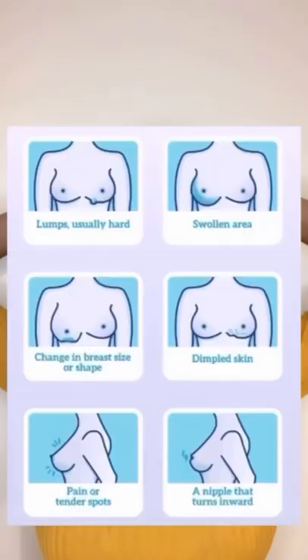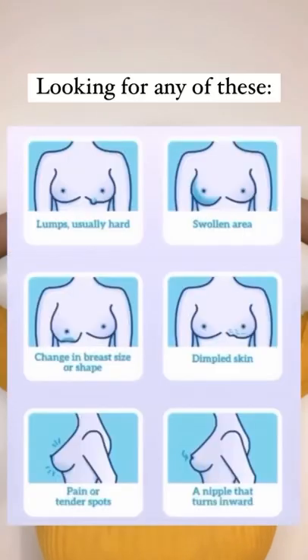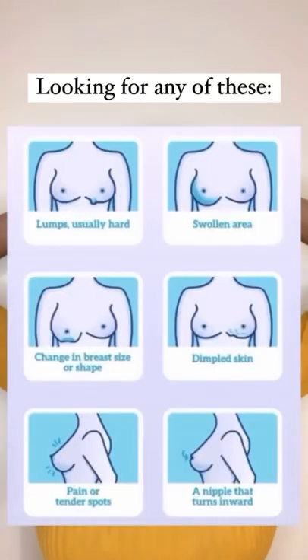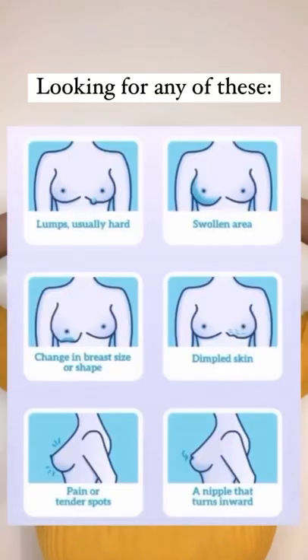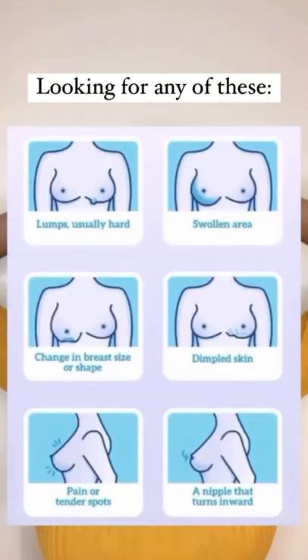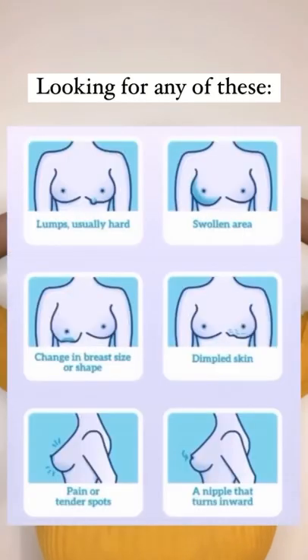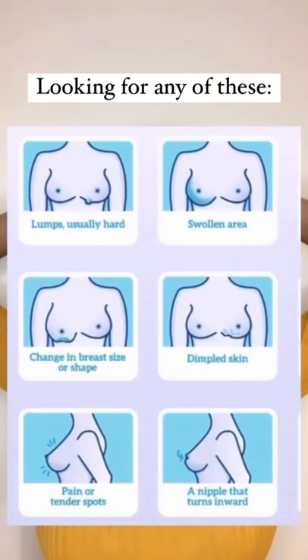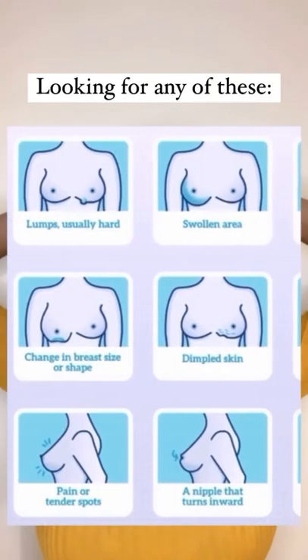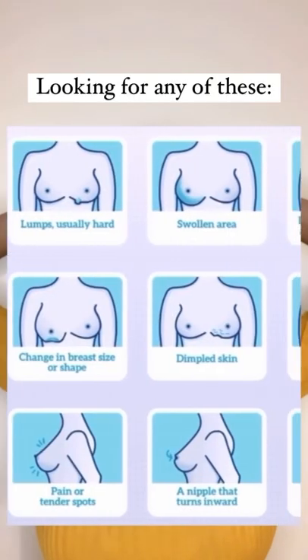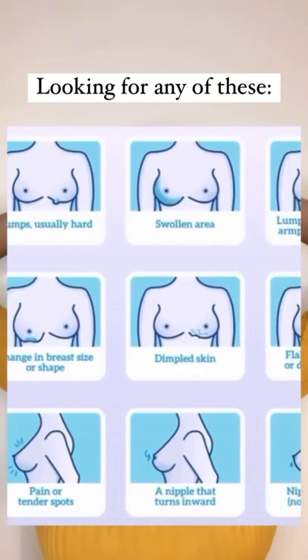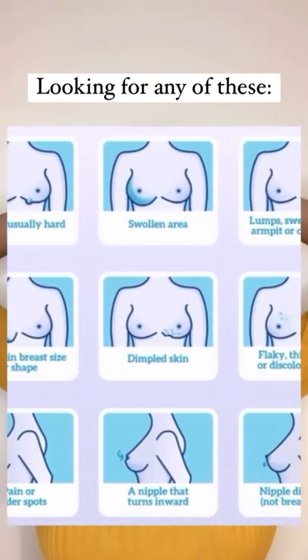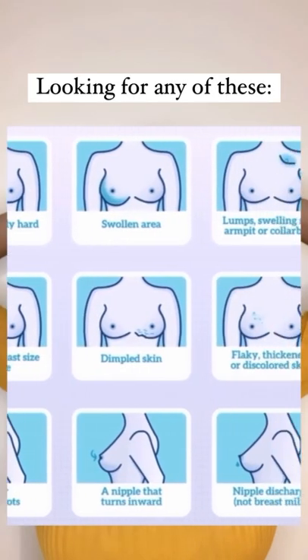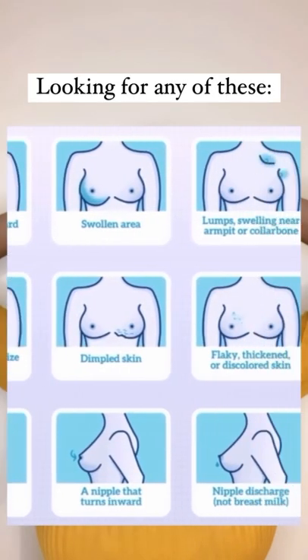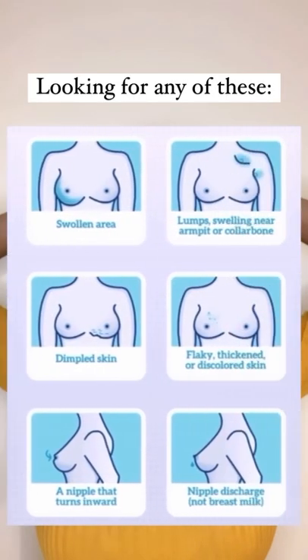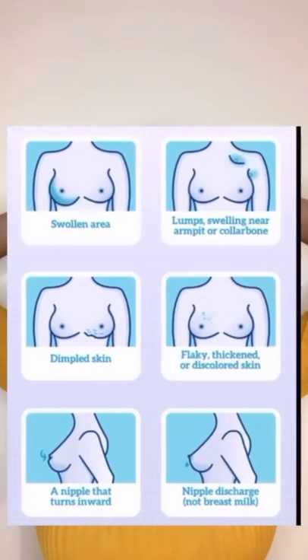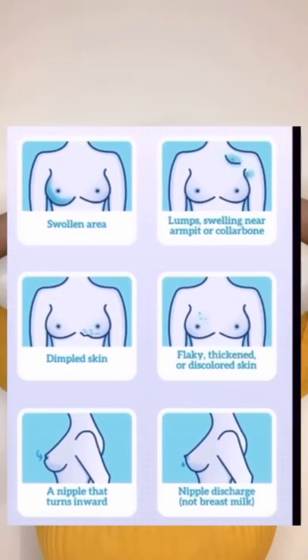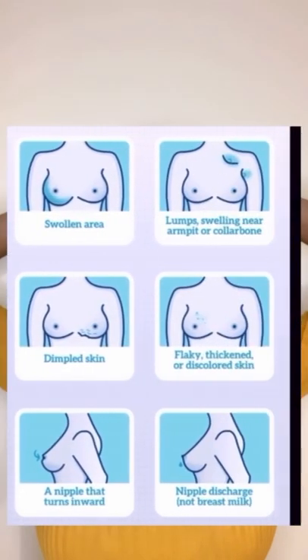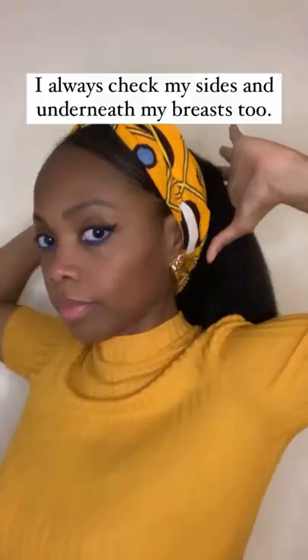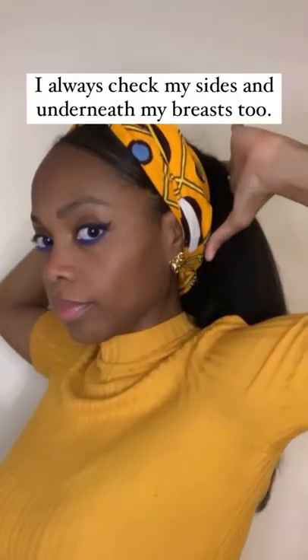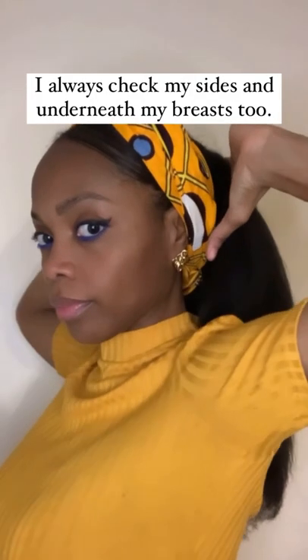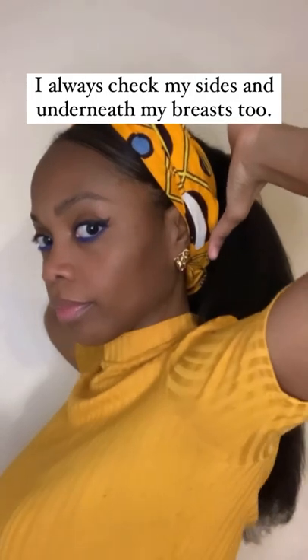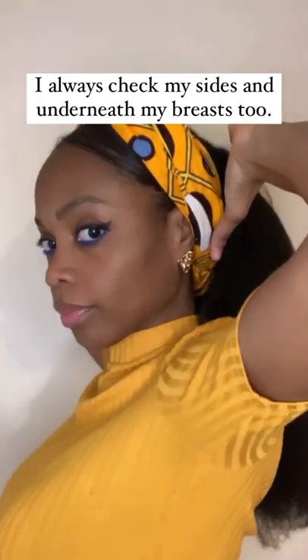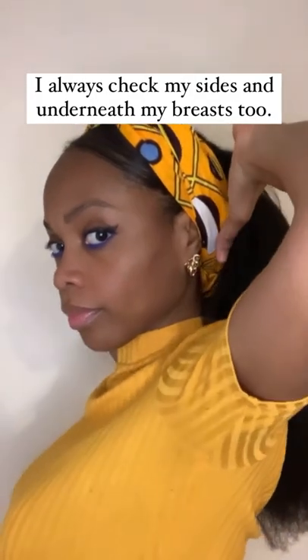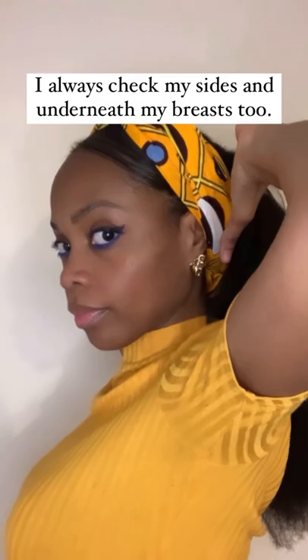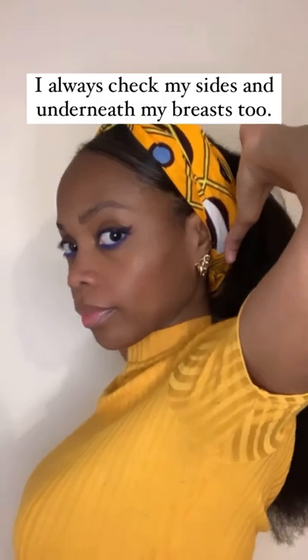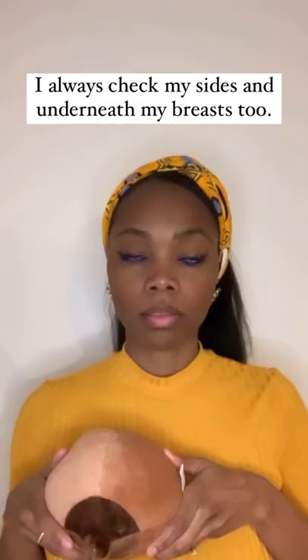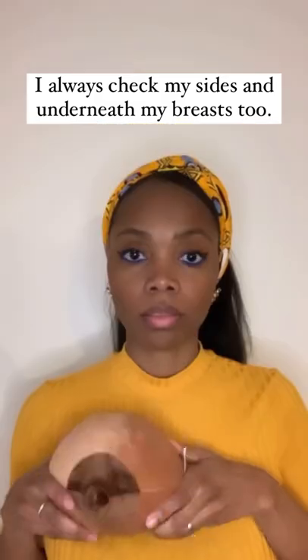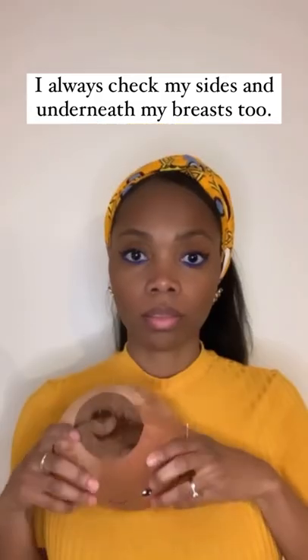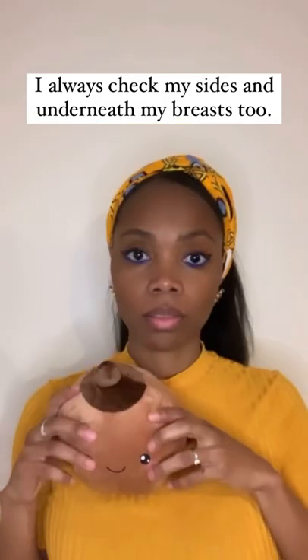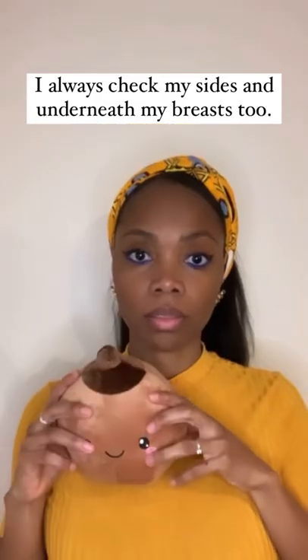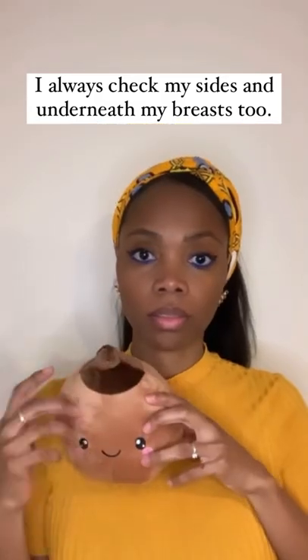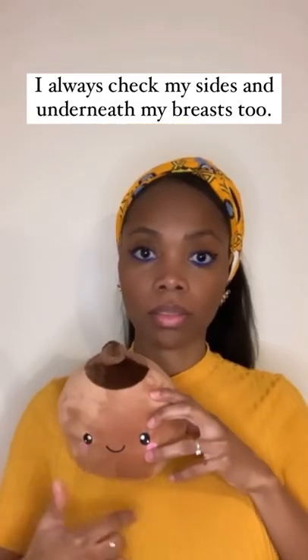I look for any lumps, skin, or nipple changes. I always check the sides and underneath my breasts too.